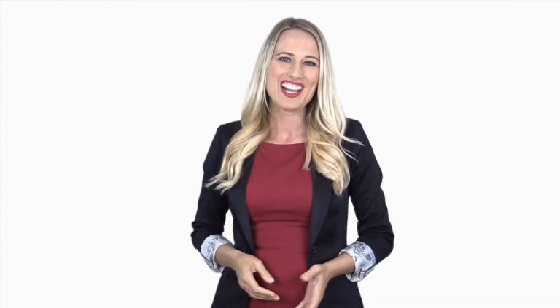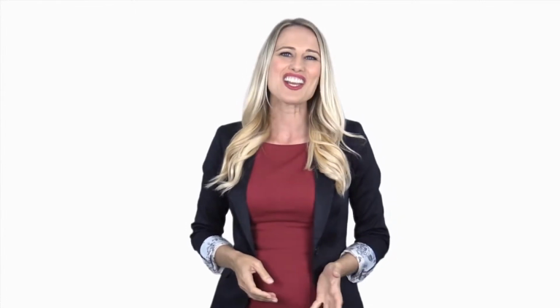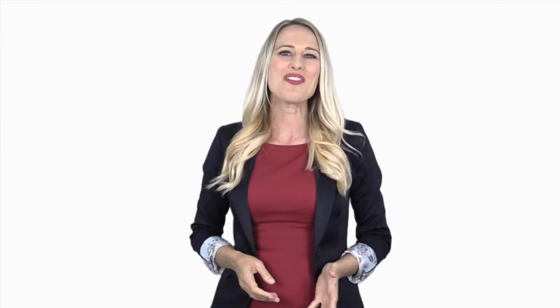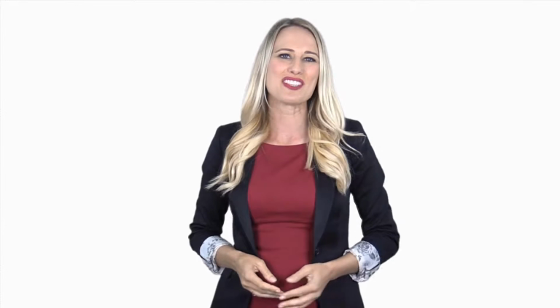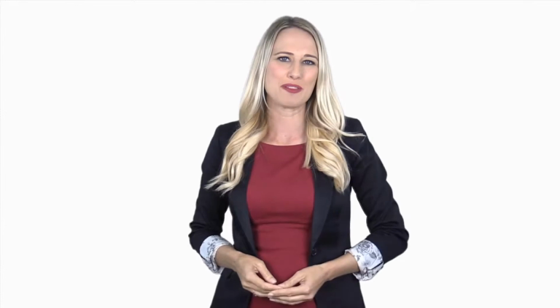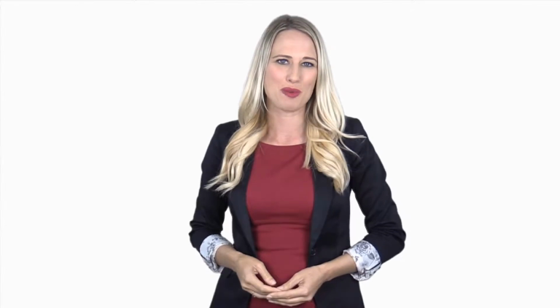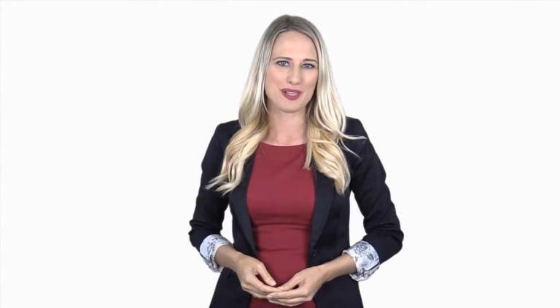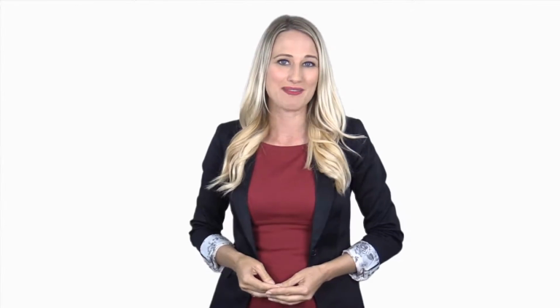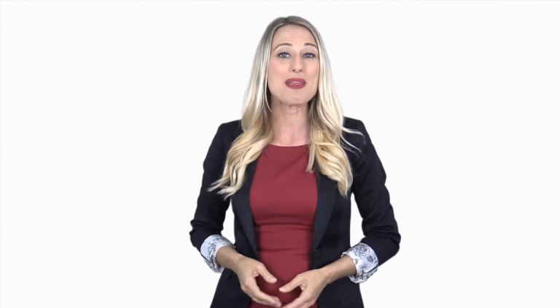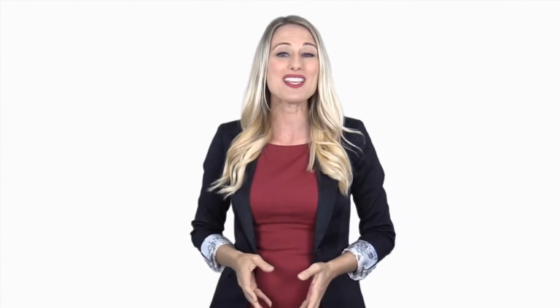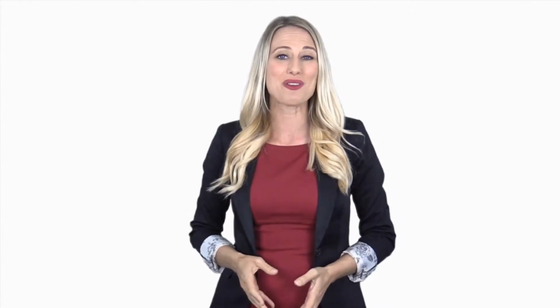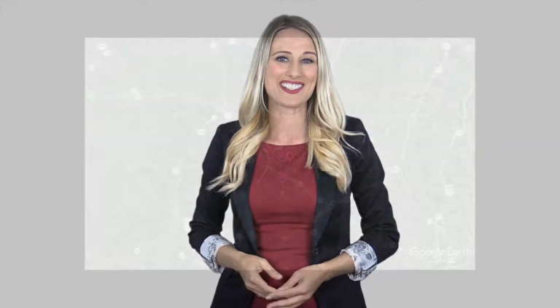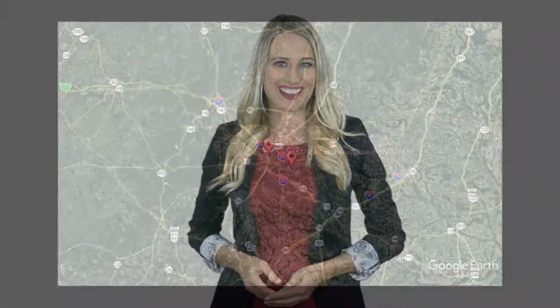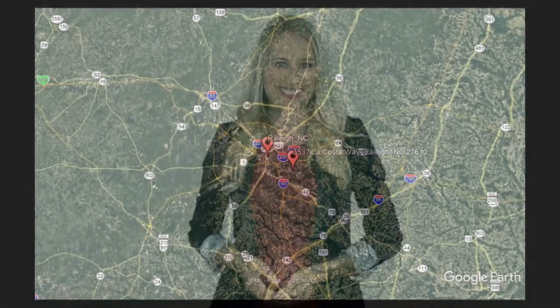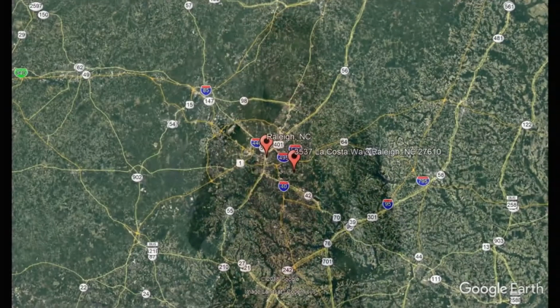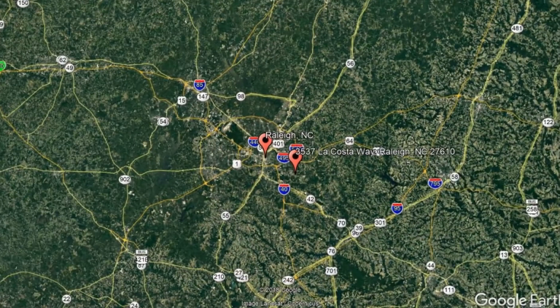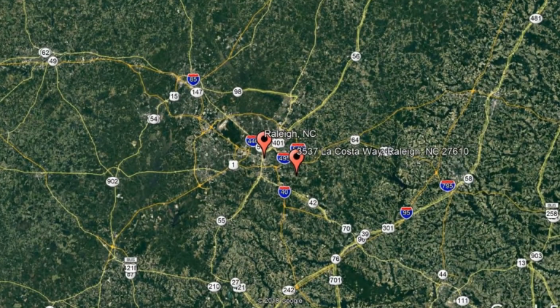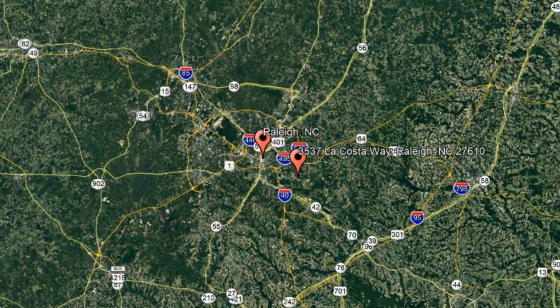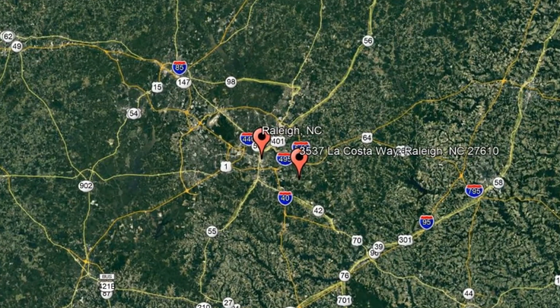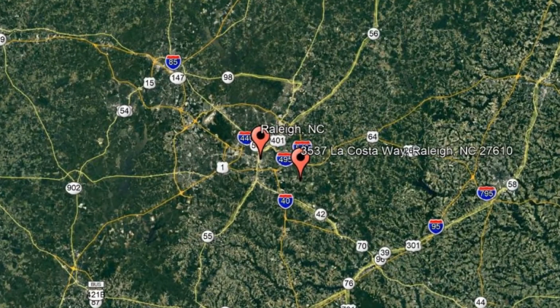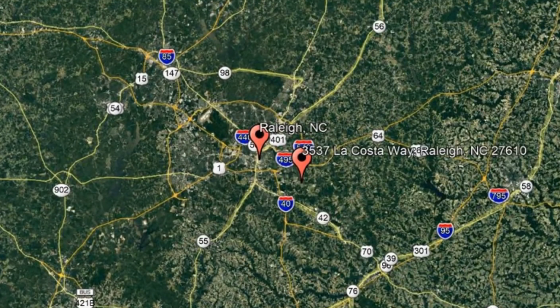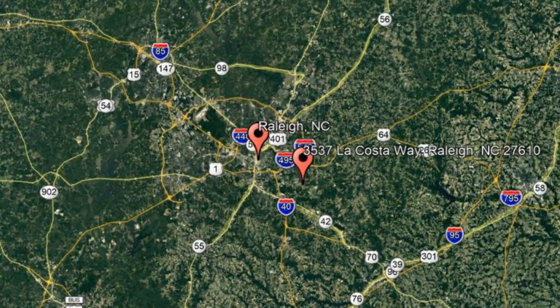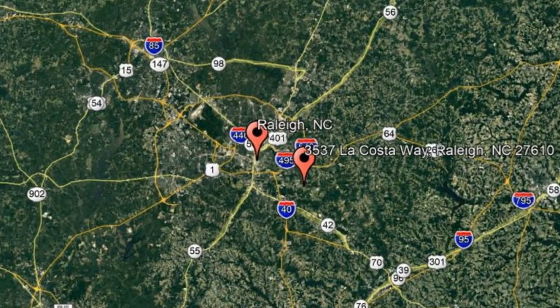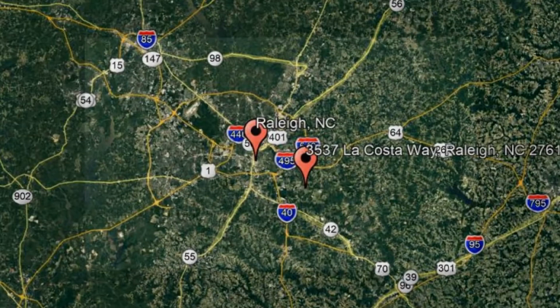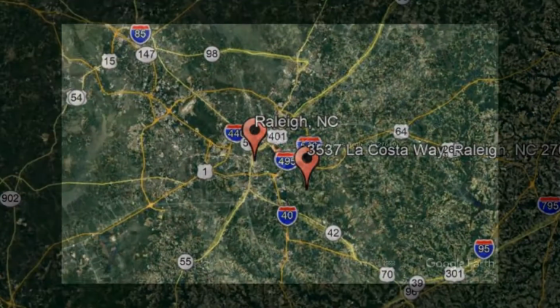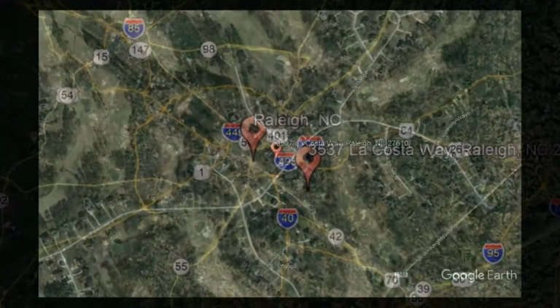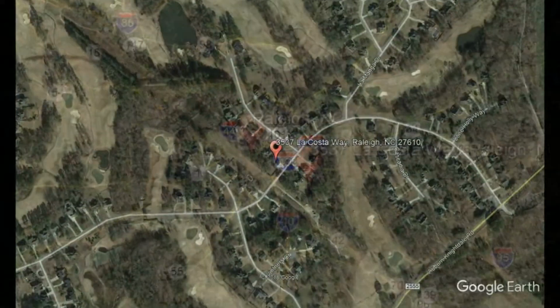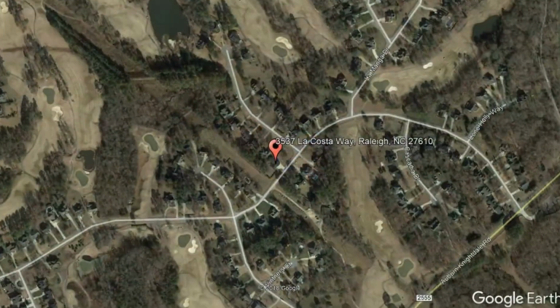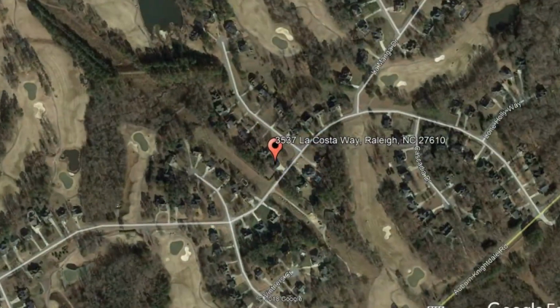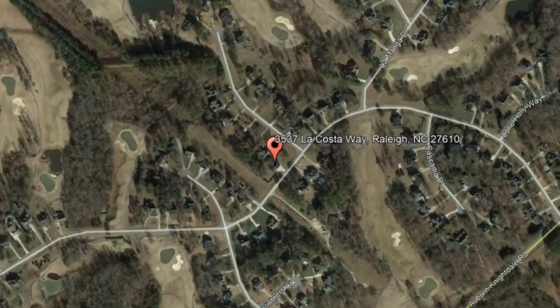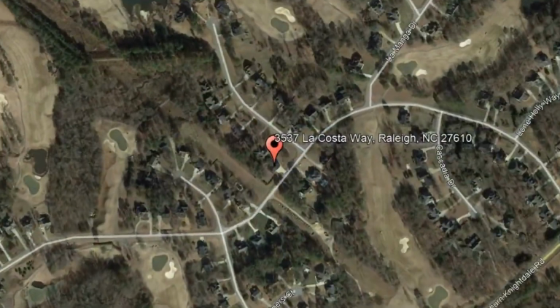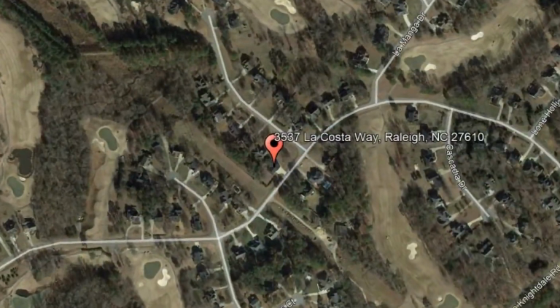Check out this available property and make it yours today. 3537 La Costa Way, Raleigh, North Carolina.